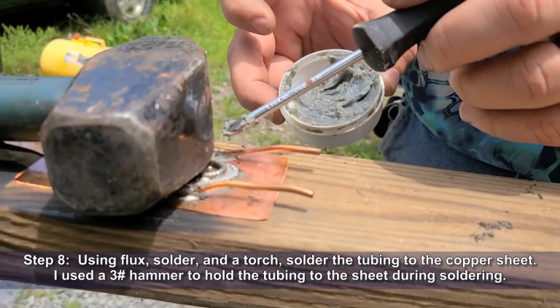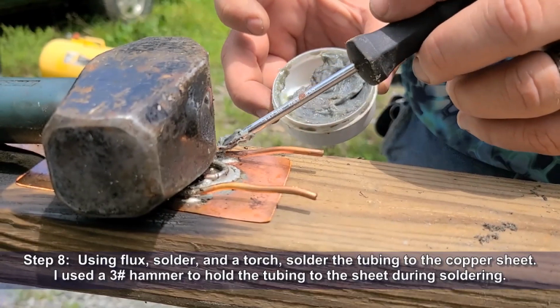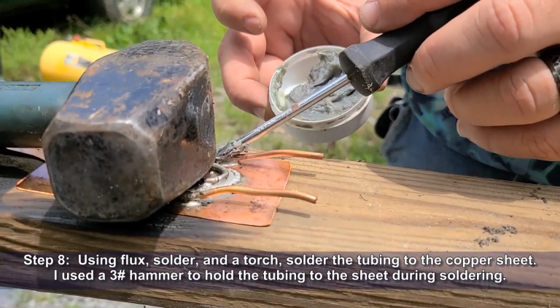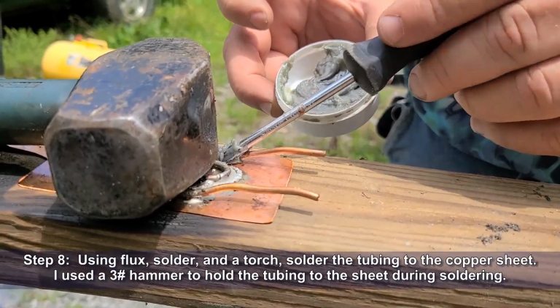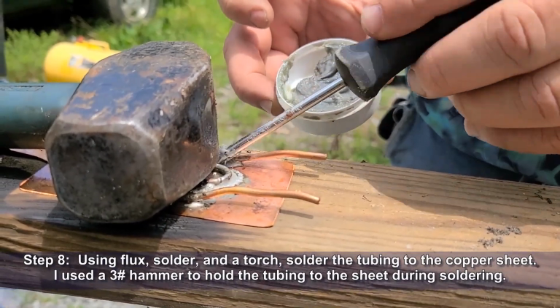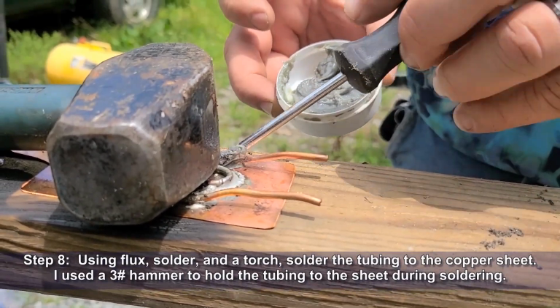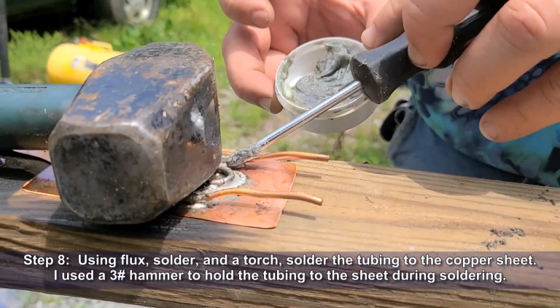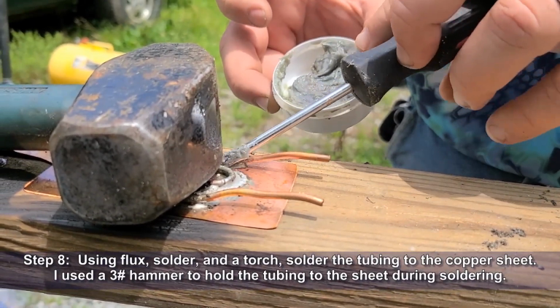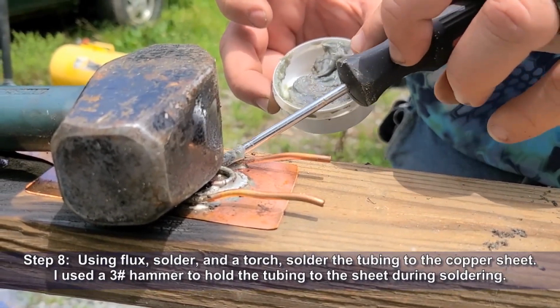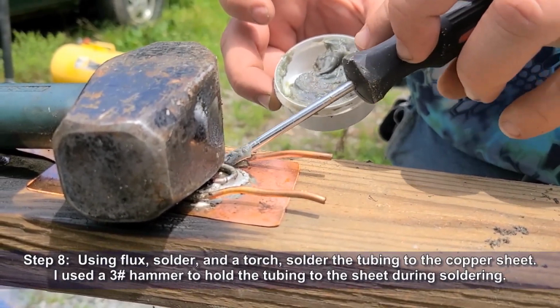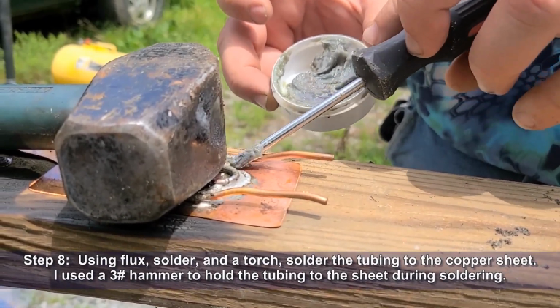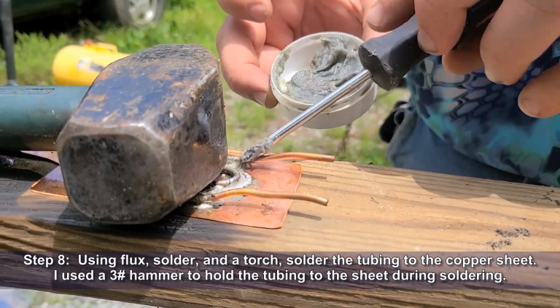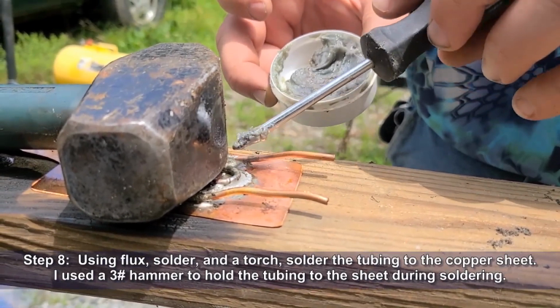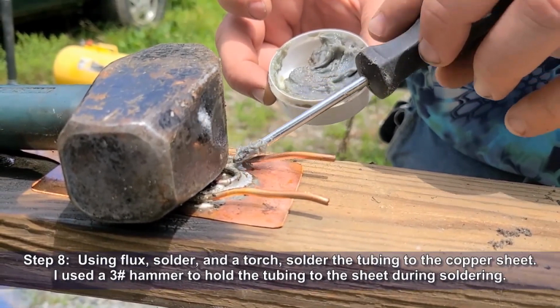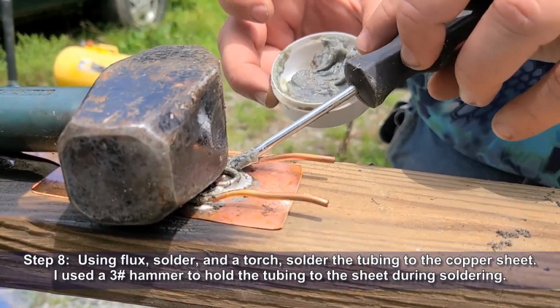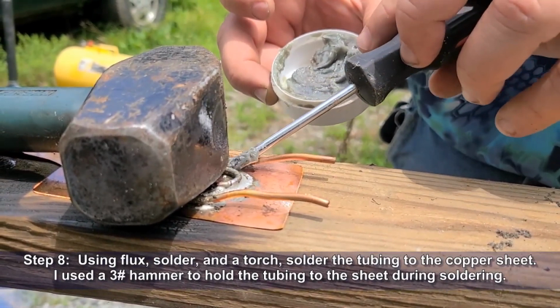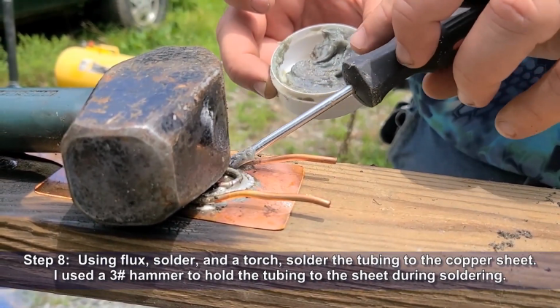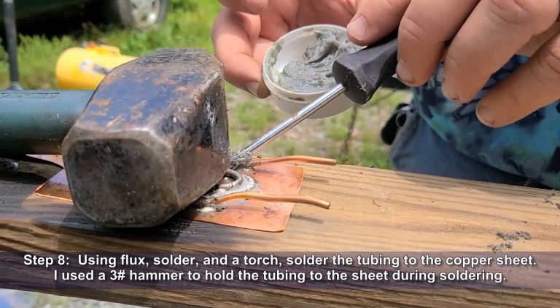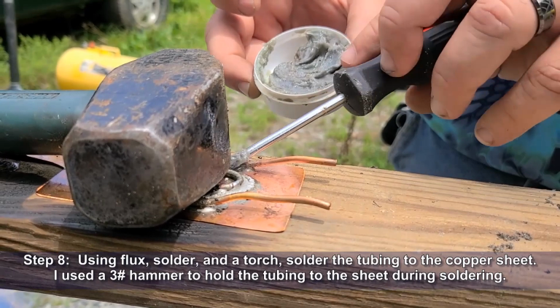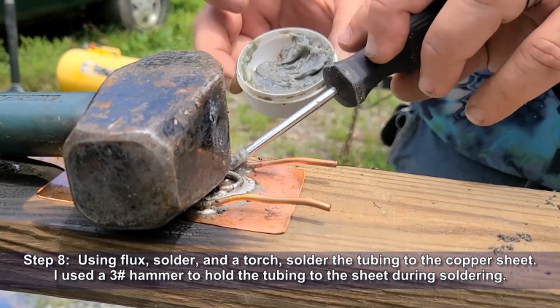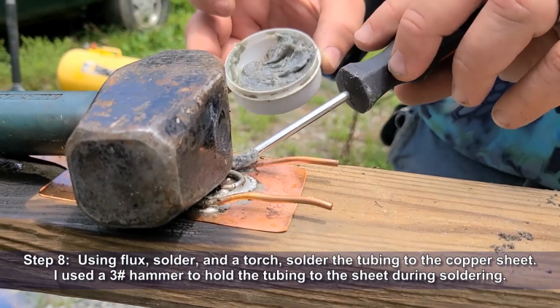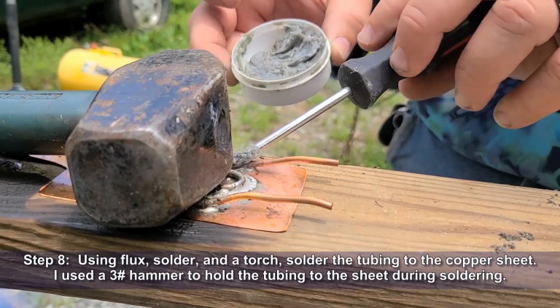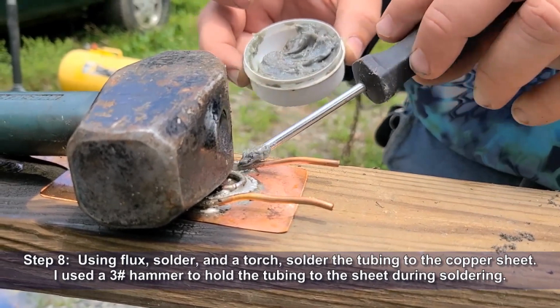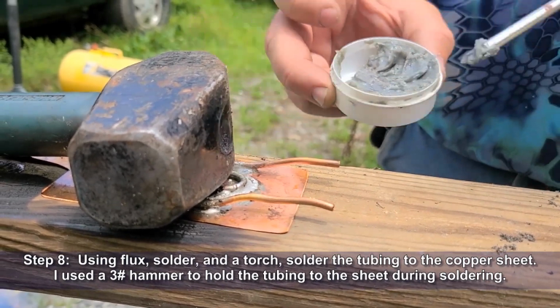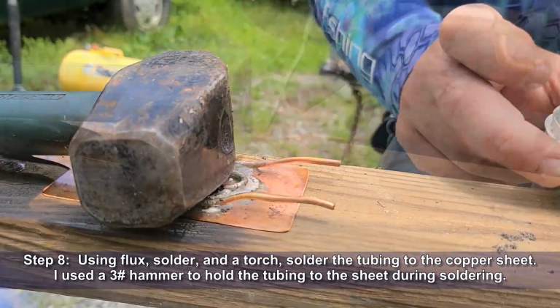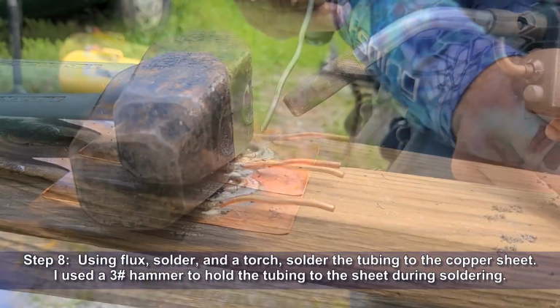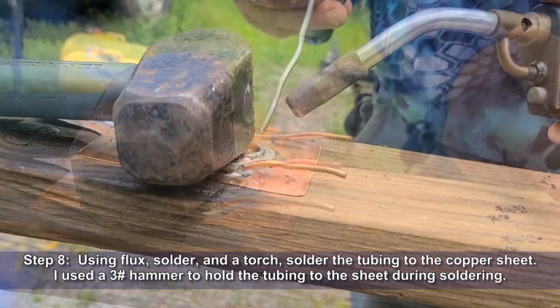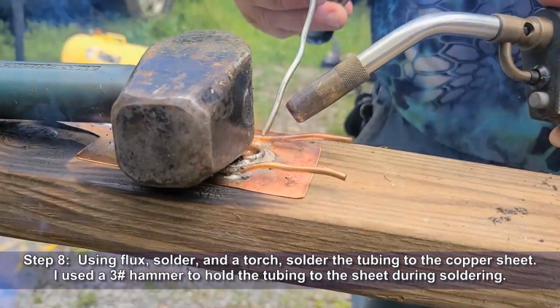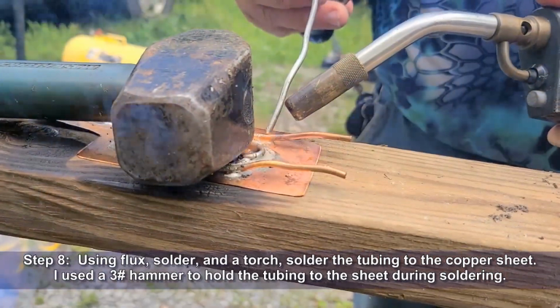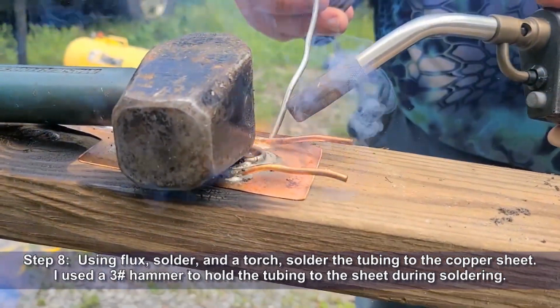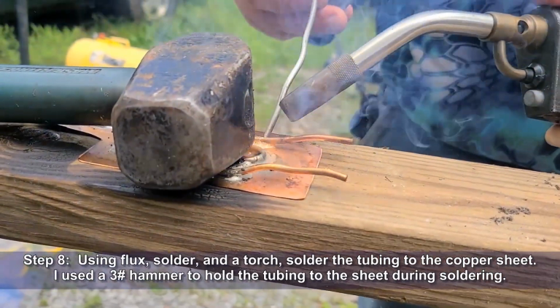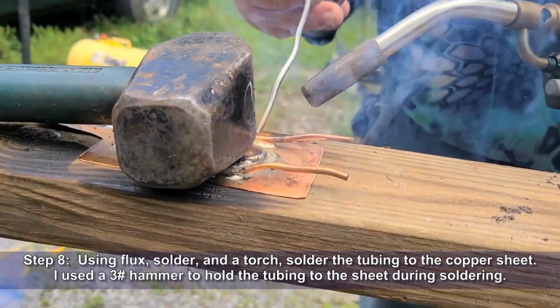Use flux, solder, and a torch to solder the tubing to the copper sheet. I used a three pound hammer to hold the tubing in place during soldering.